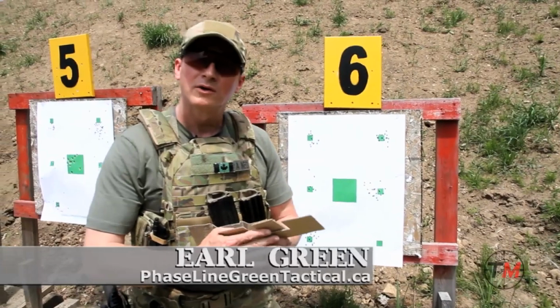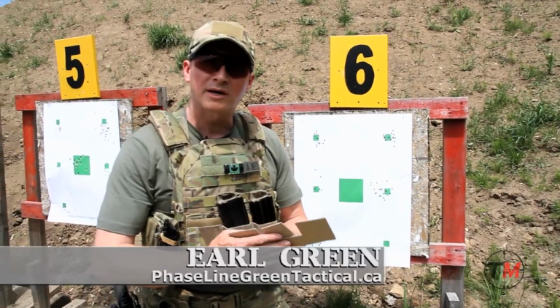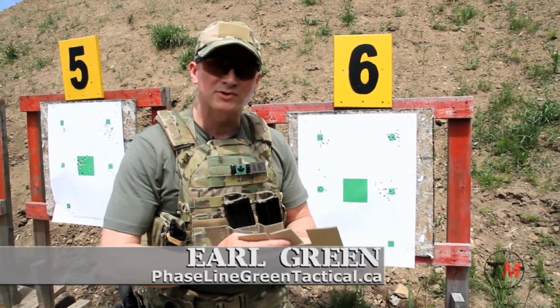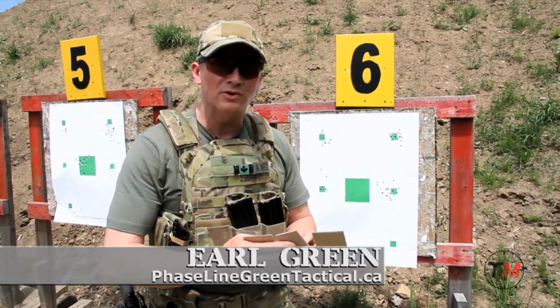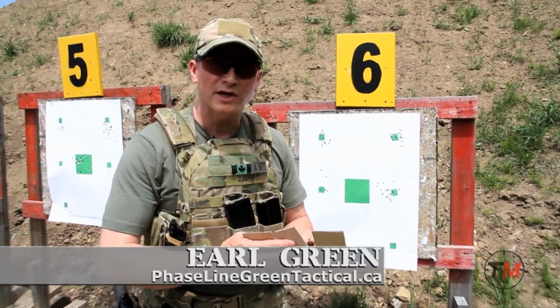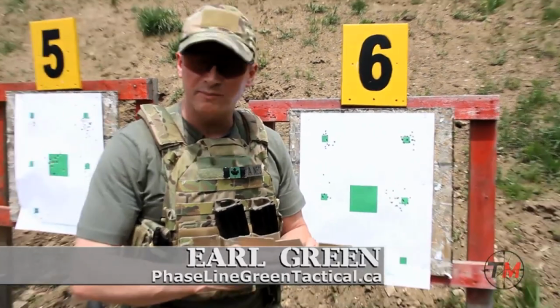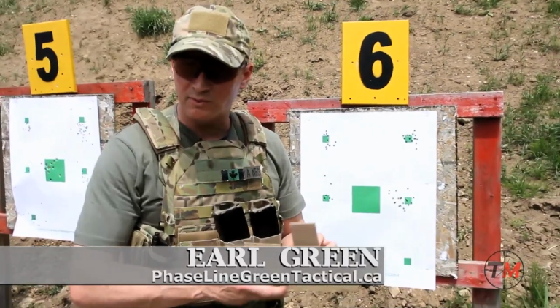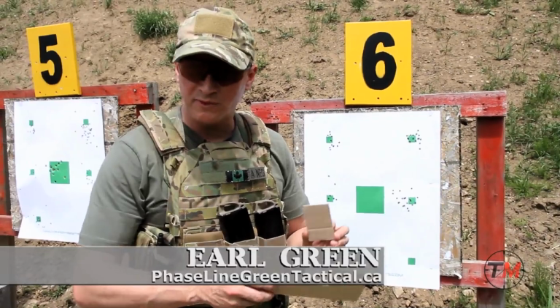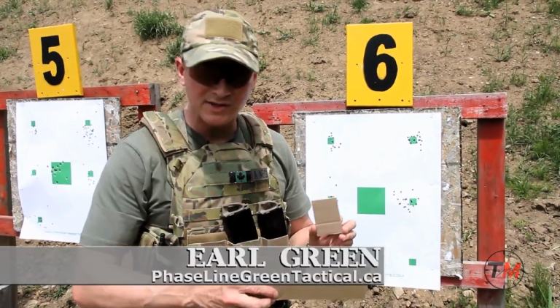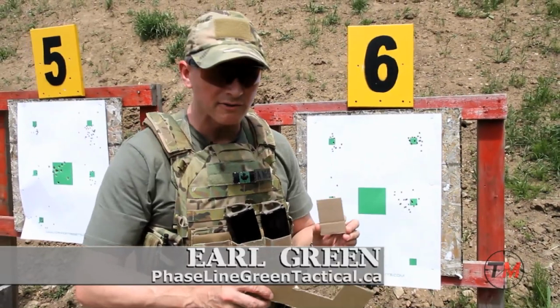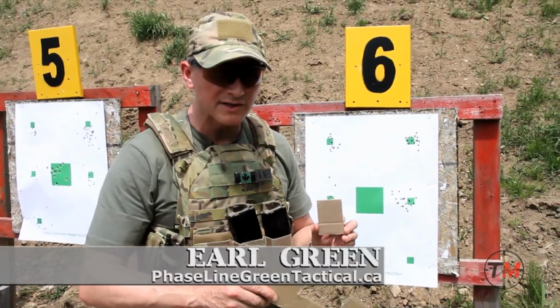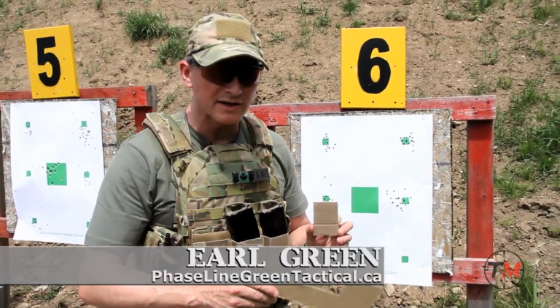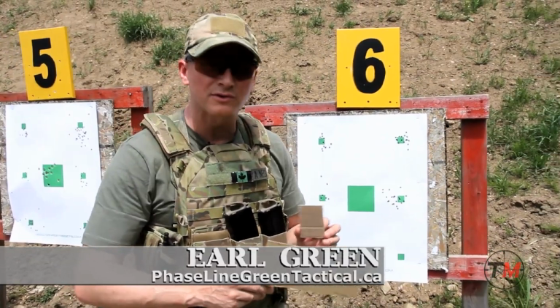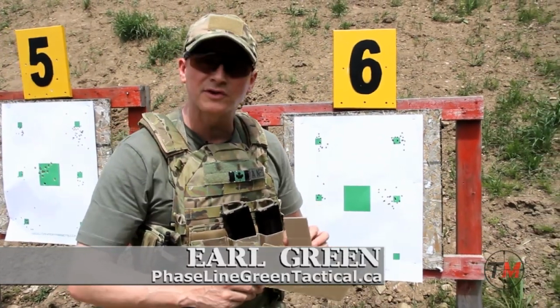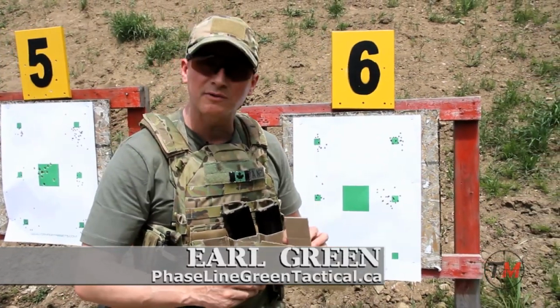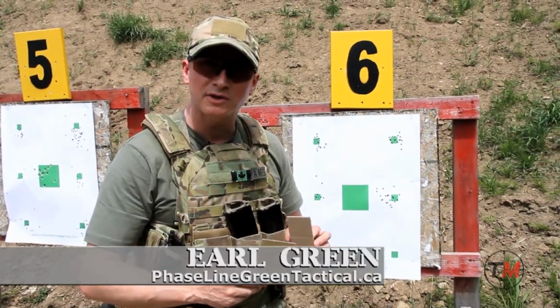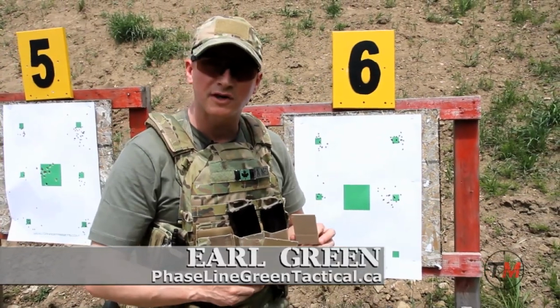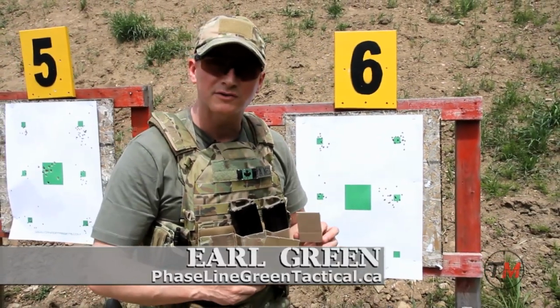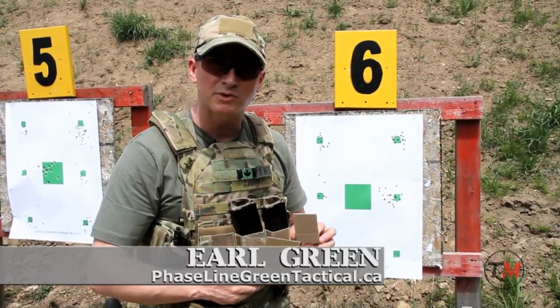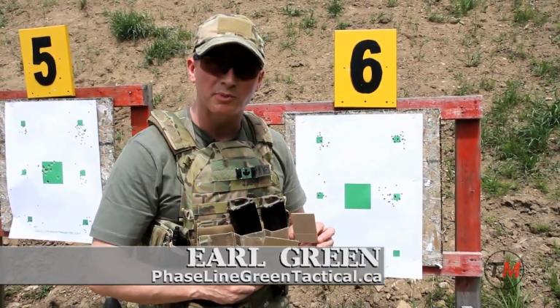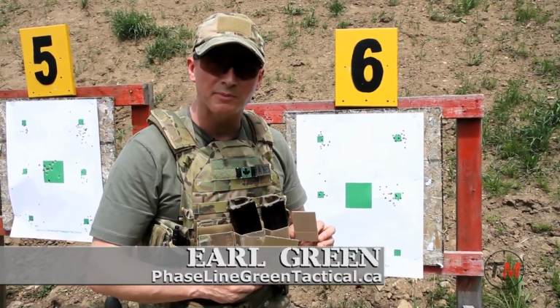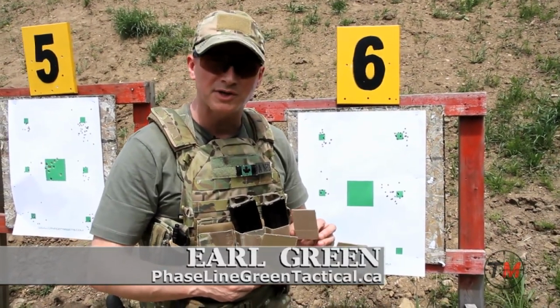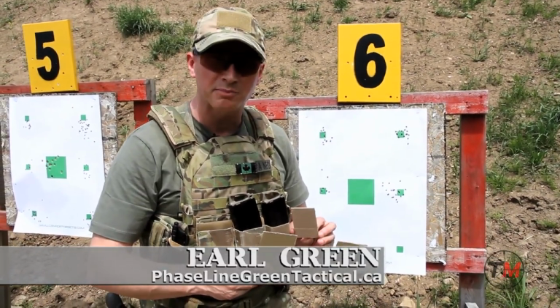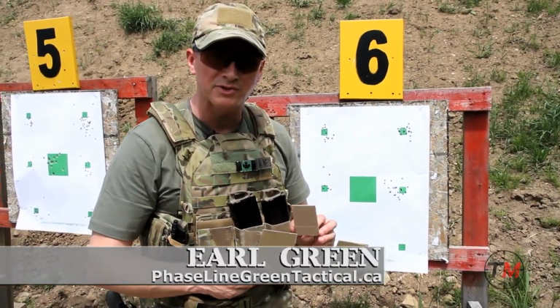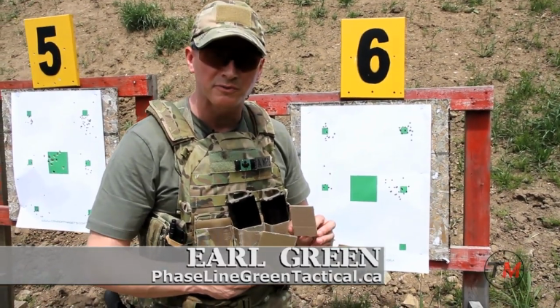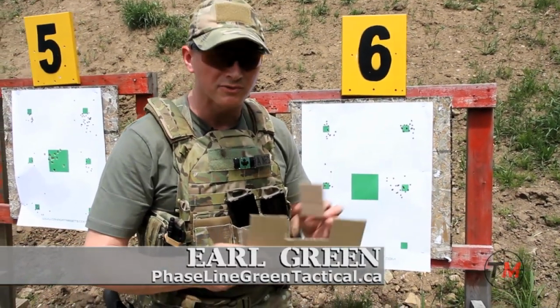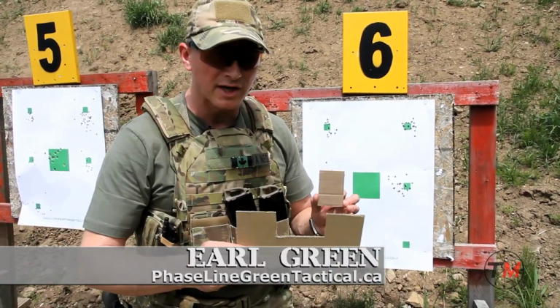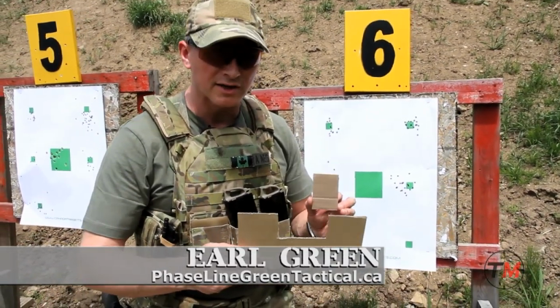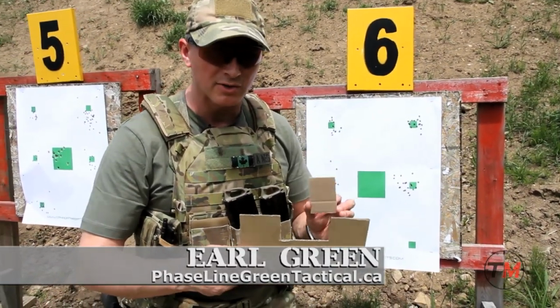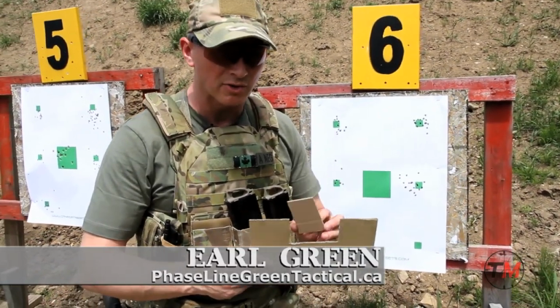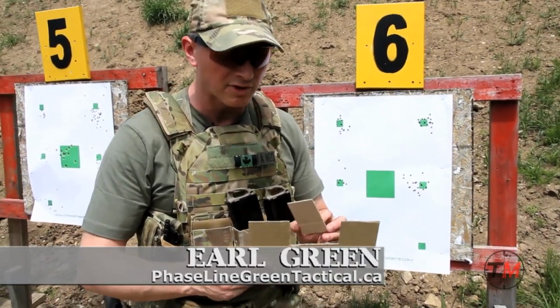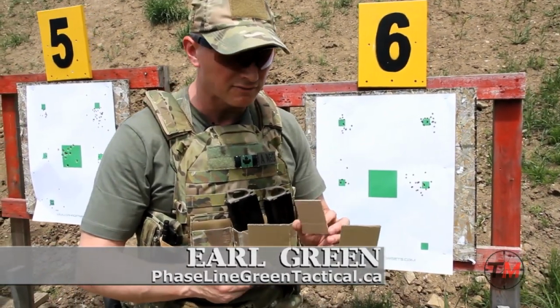My name is Earl Green. I'm here with Phraseline Green Tactical and today we want to talk to you about the proper sight picture for both your handgun or your rifle.